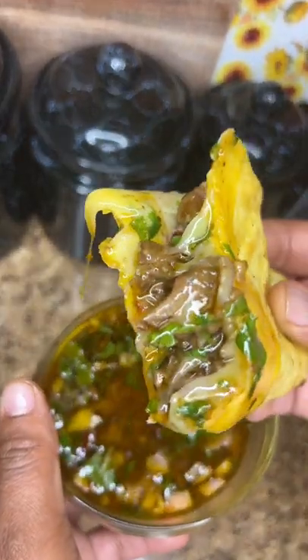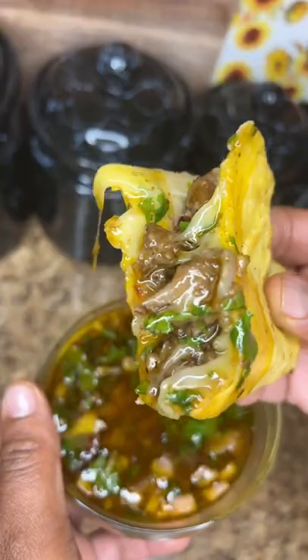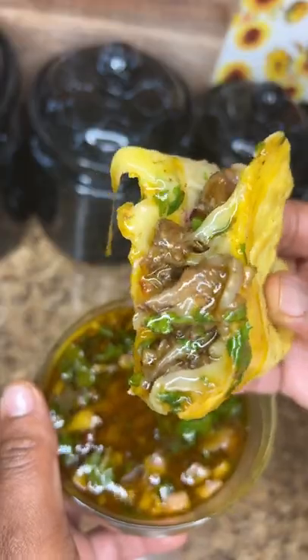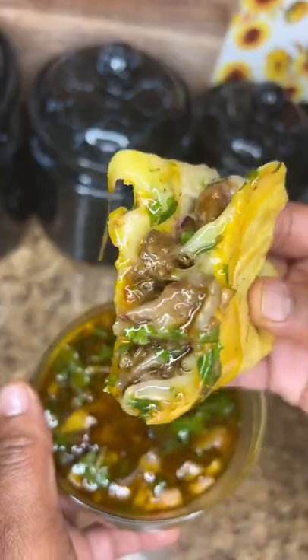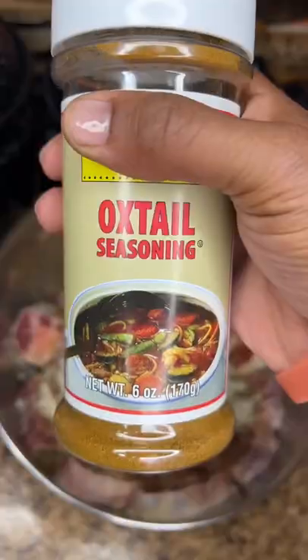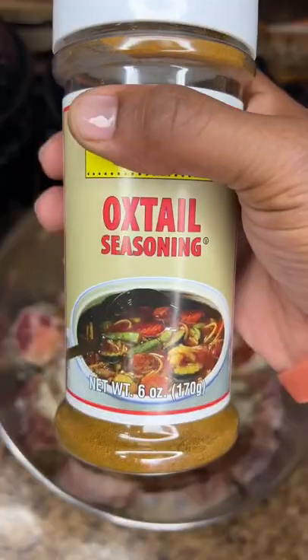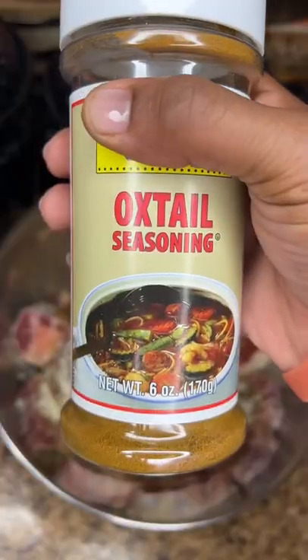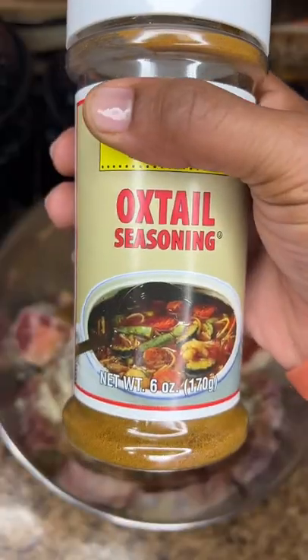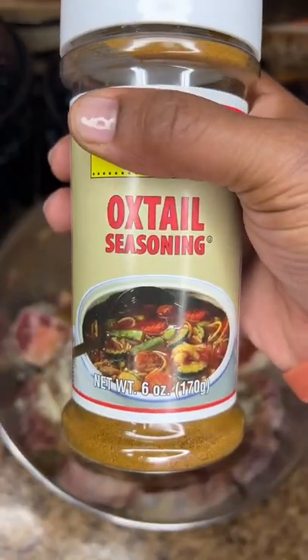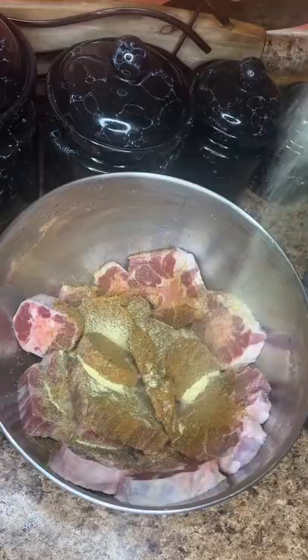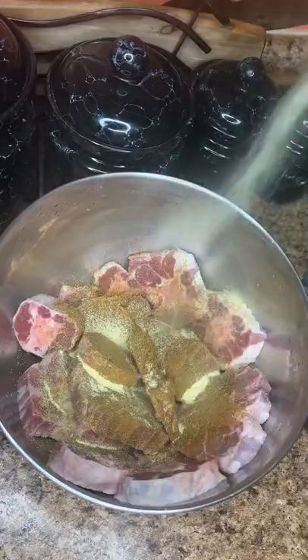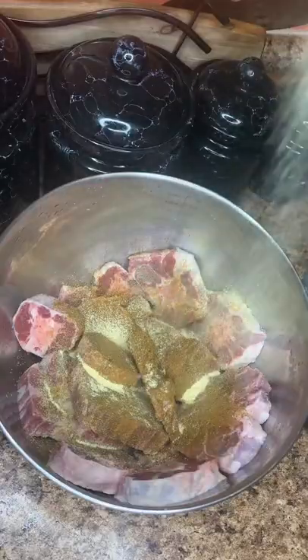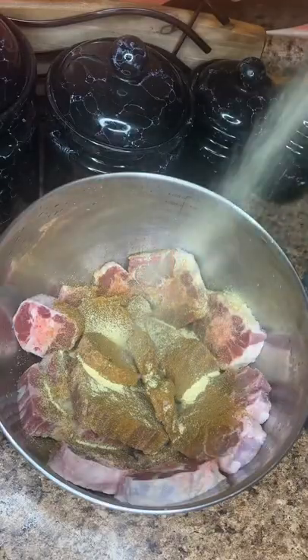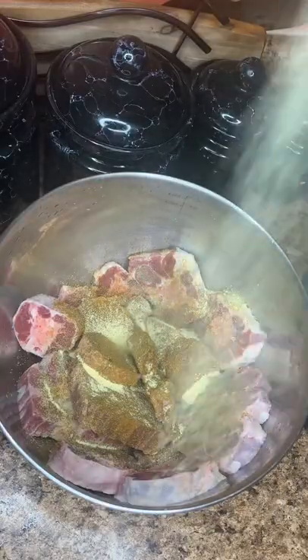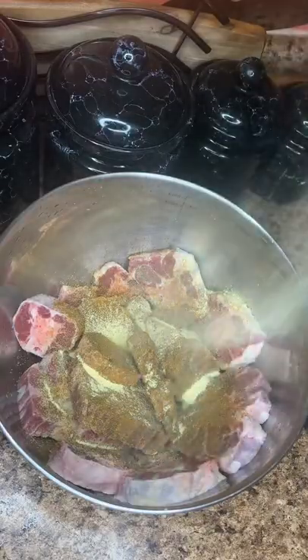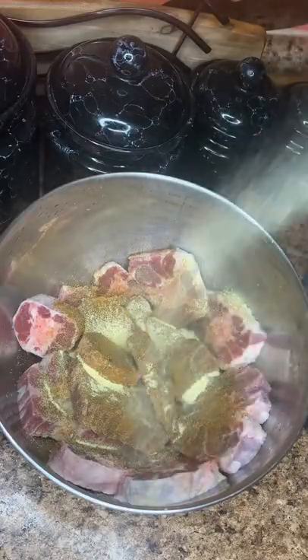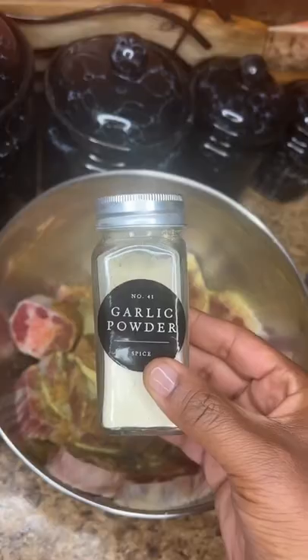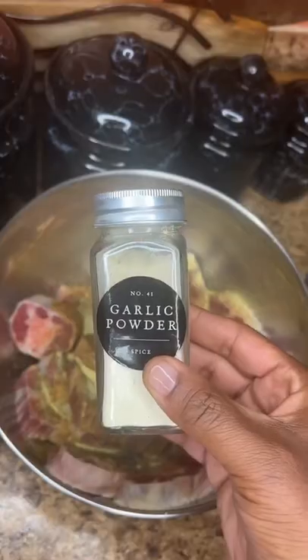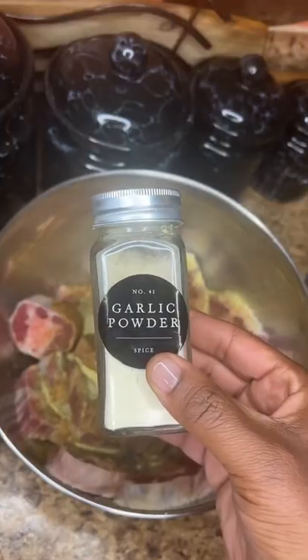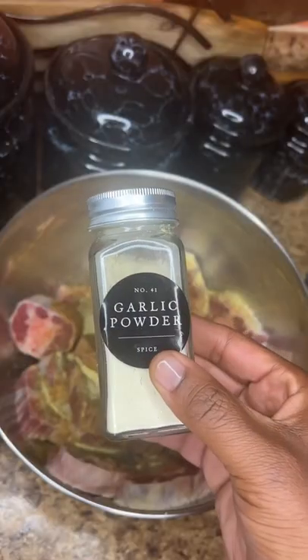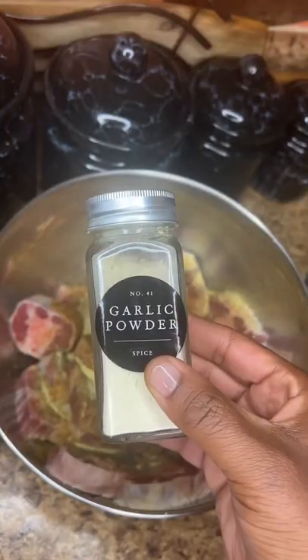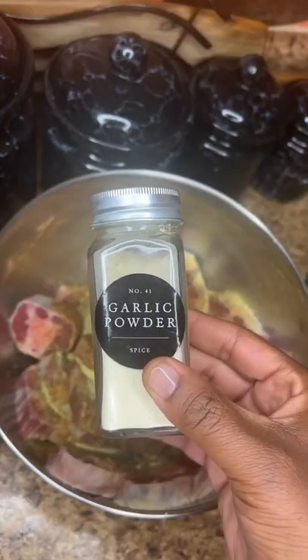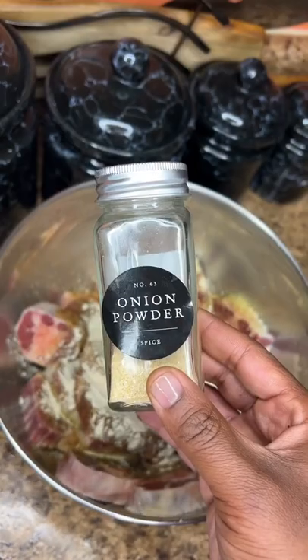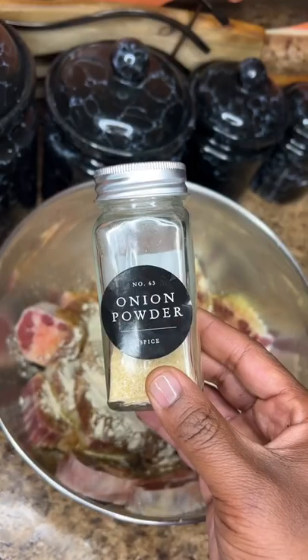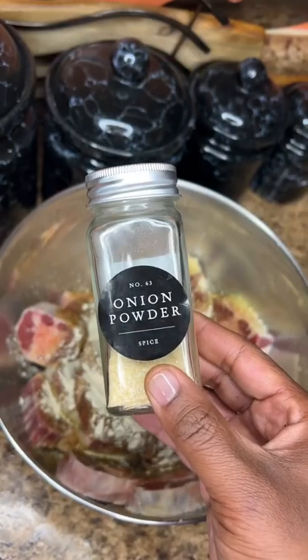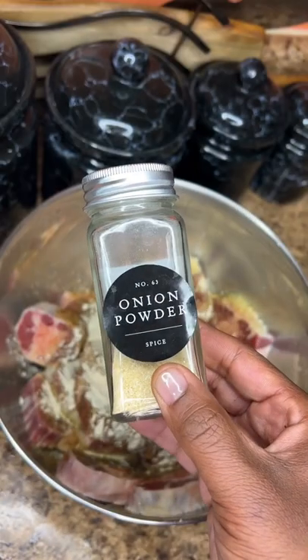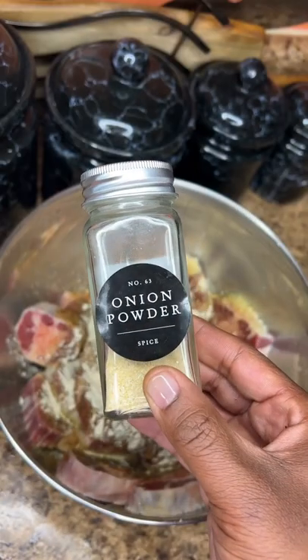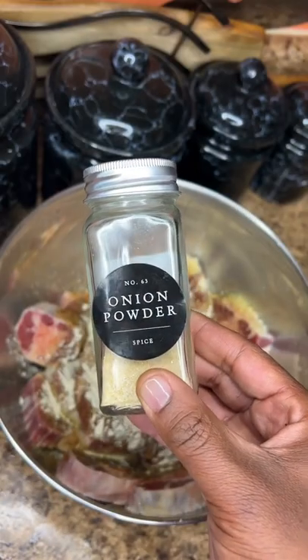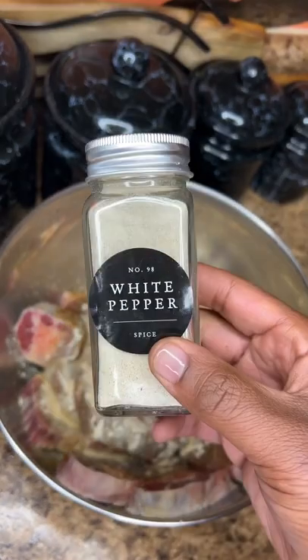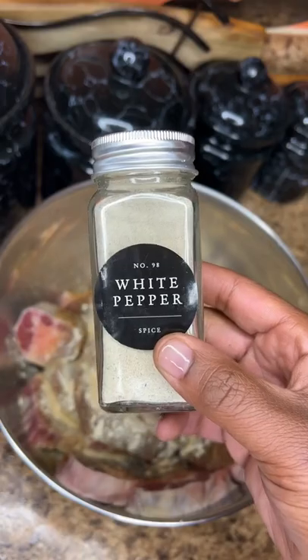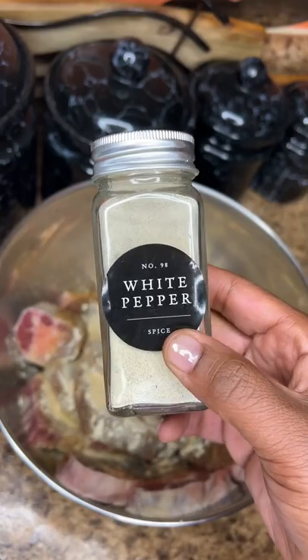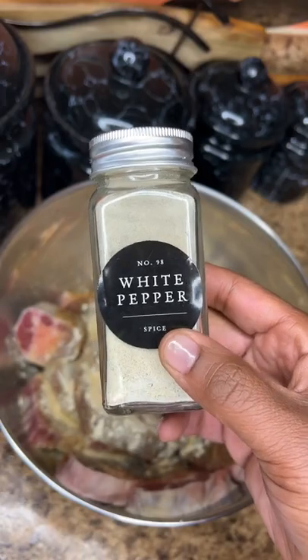First we're gonna season our oxtails with some oxtail seasoning, a little bit of all-purpose seasoning, some garlic powder, a little bit of onion powder, and white pepper.